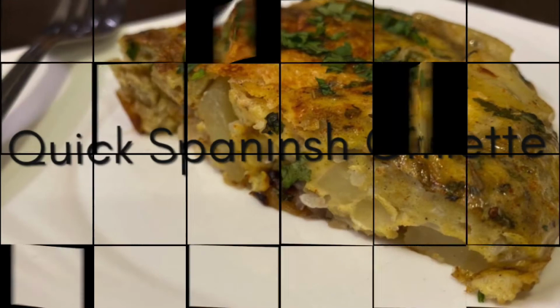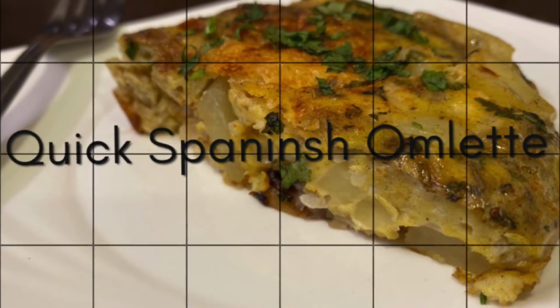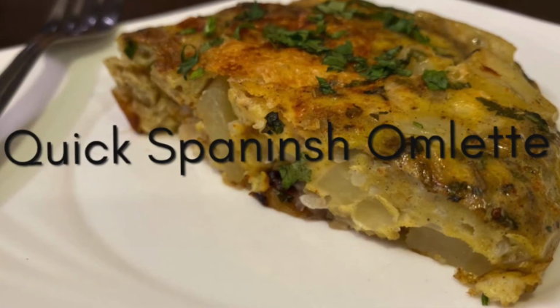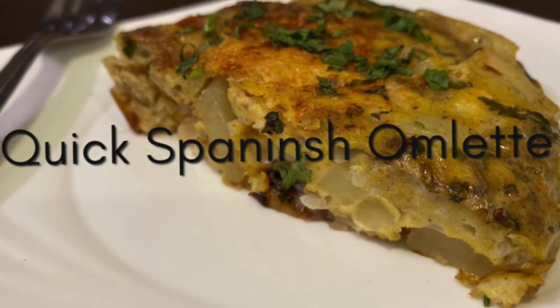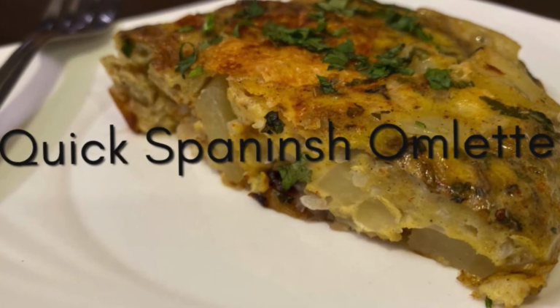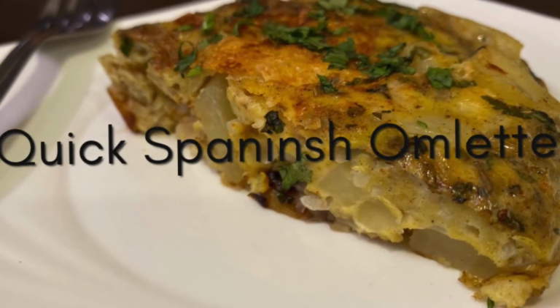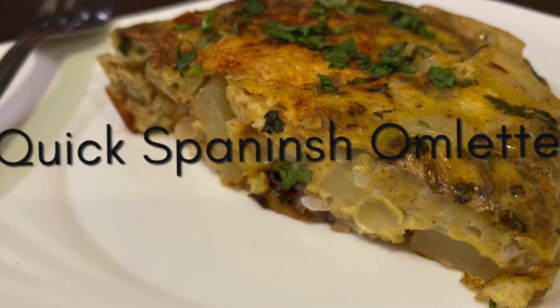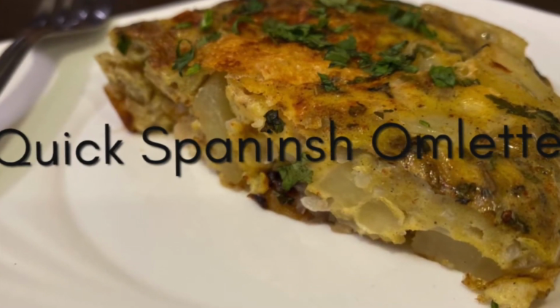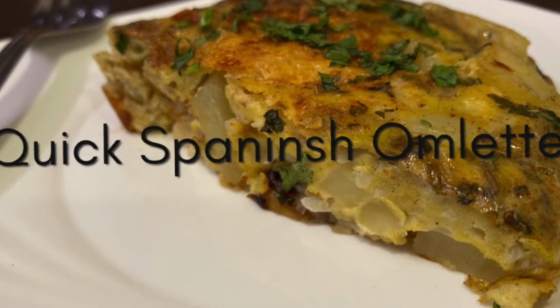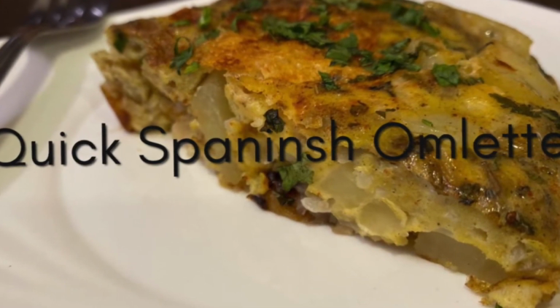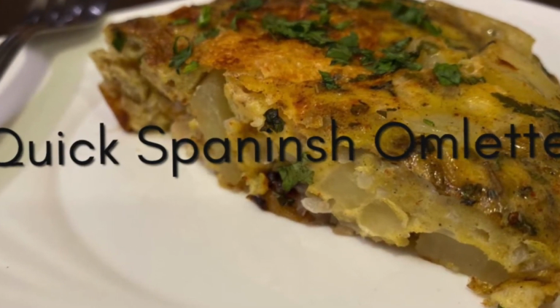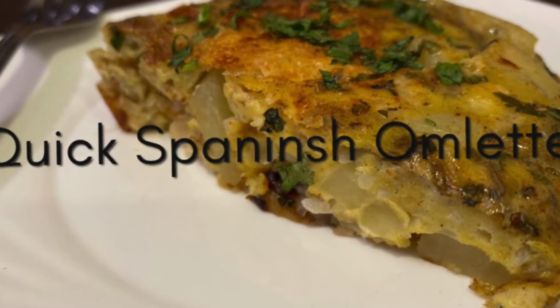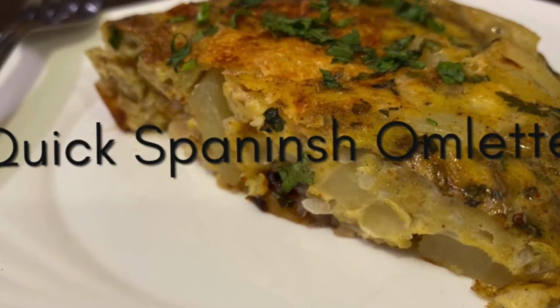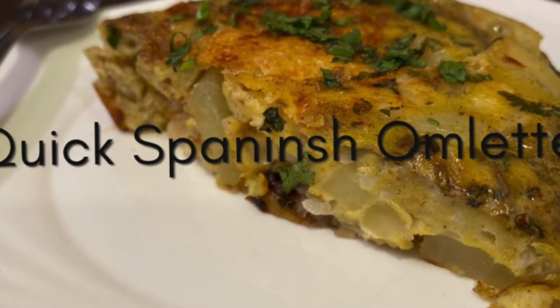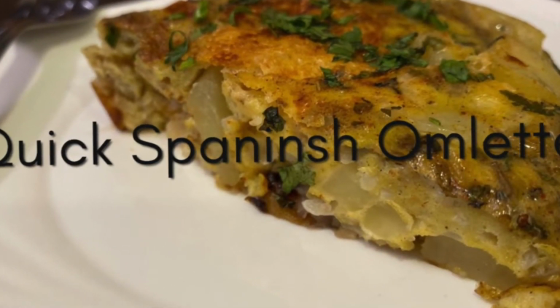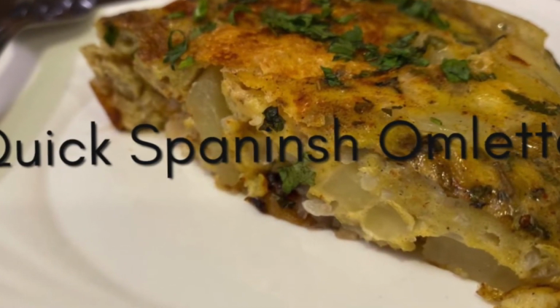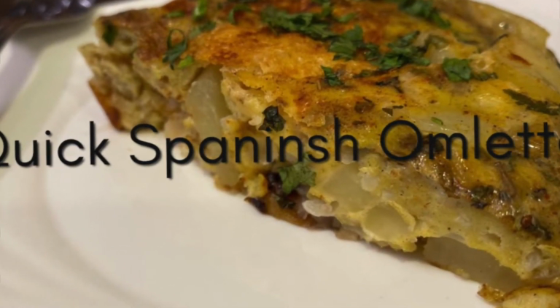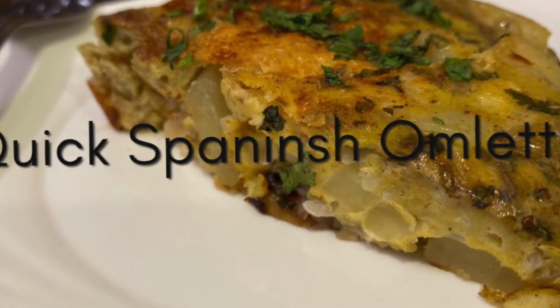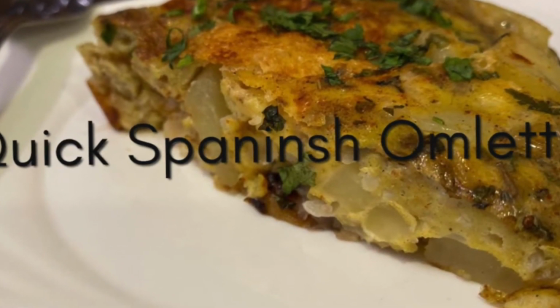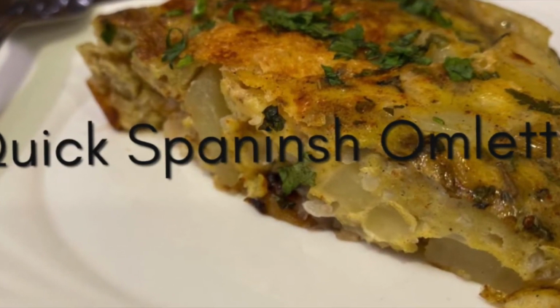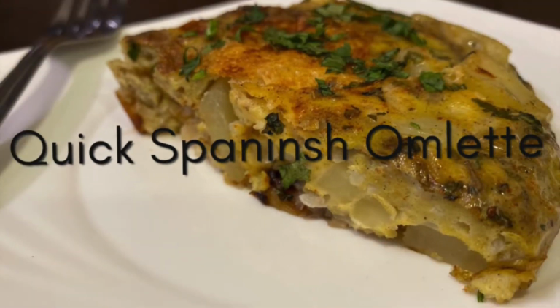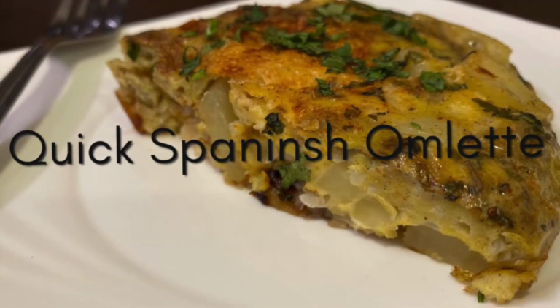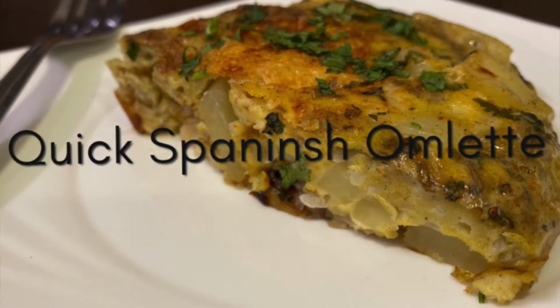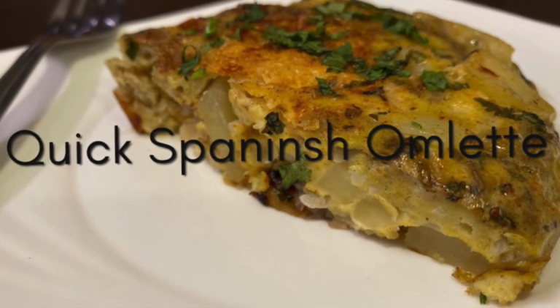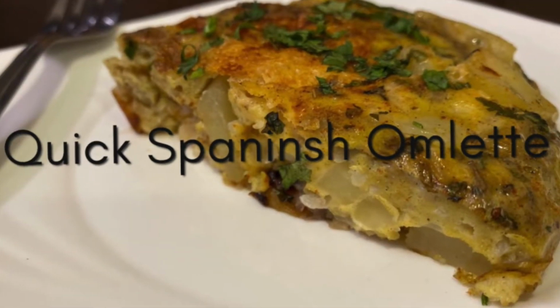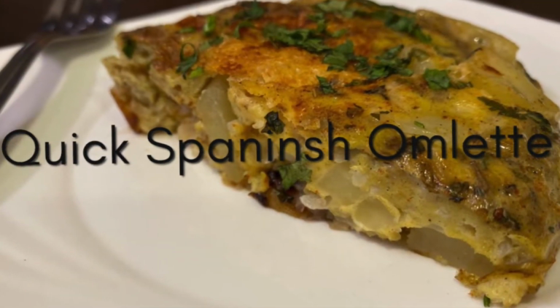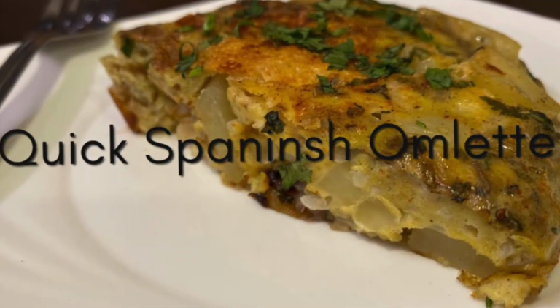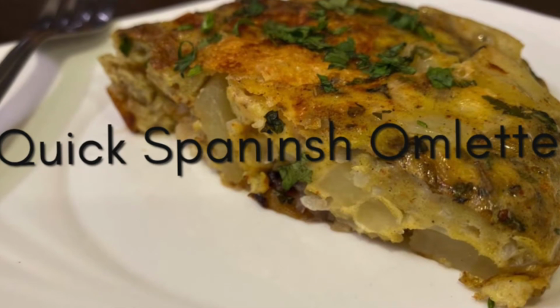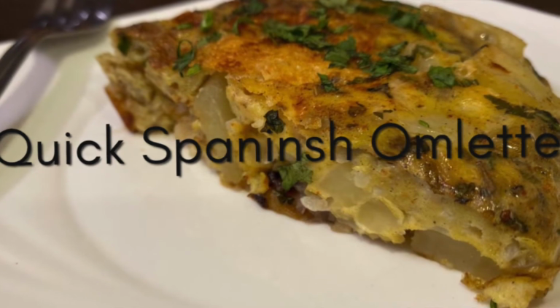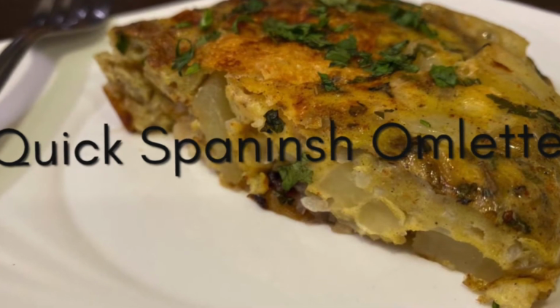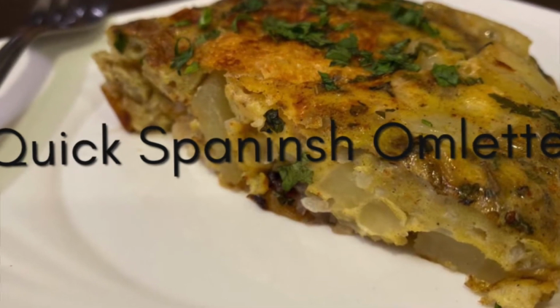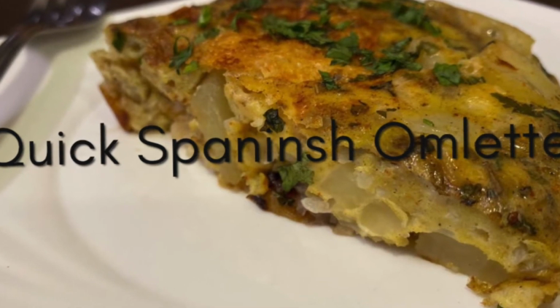Hey guys, Rasam and Appam in the house. Today we are going to prepare a quick Spanish omelette.